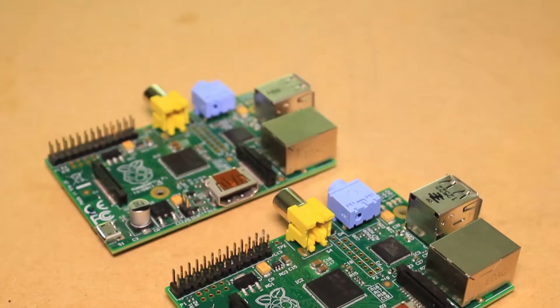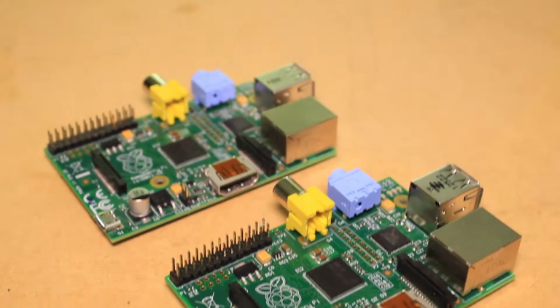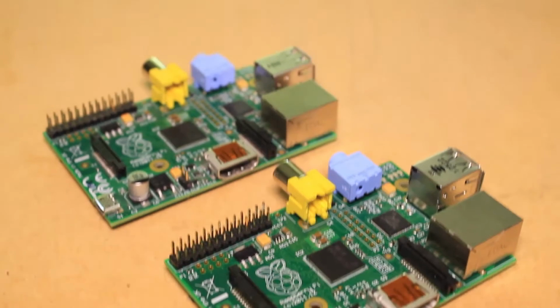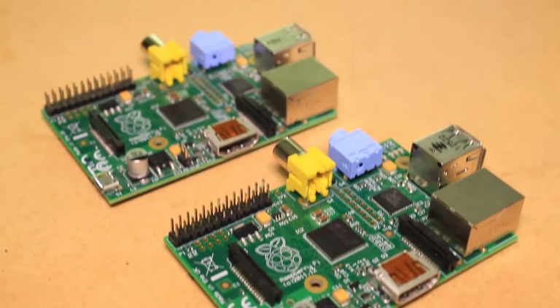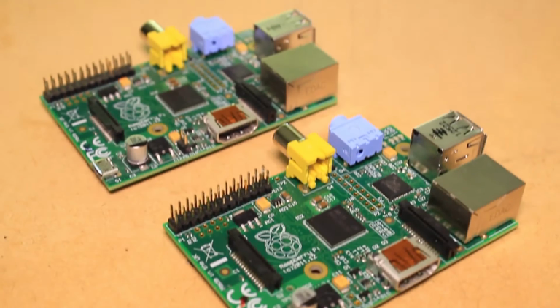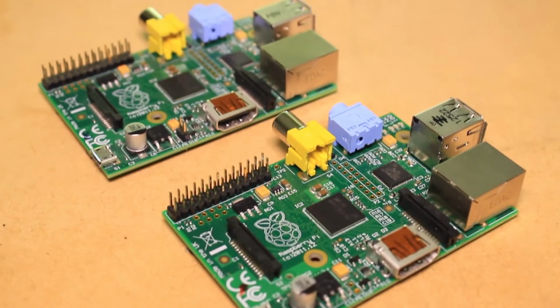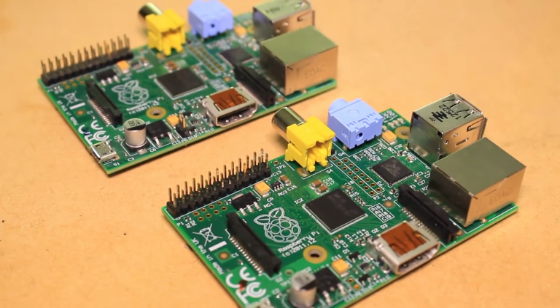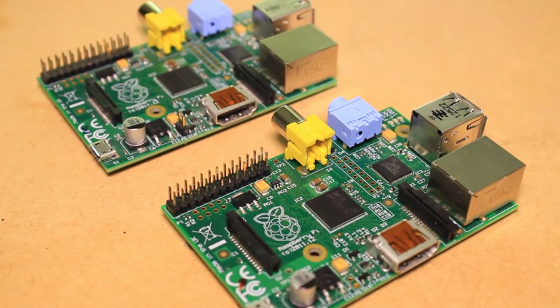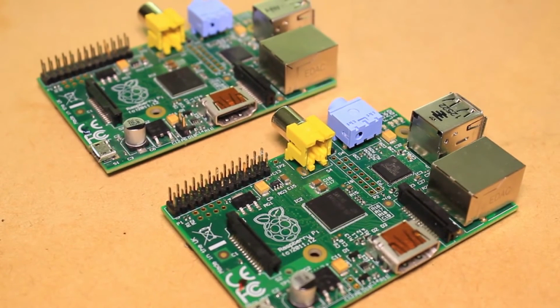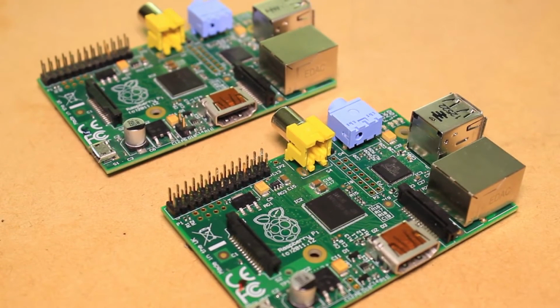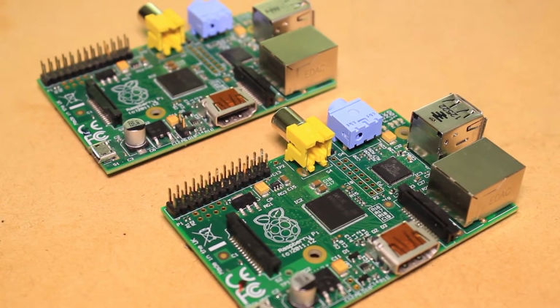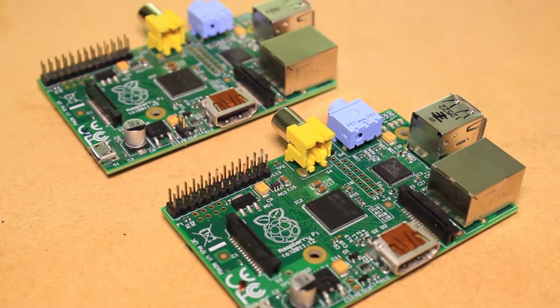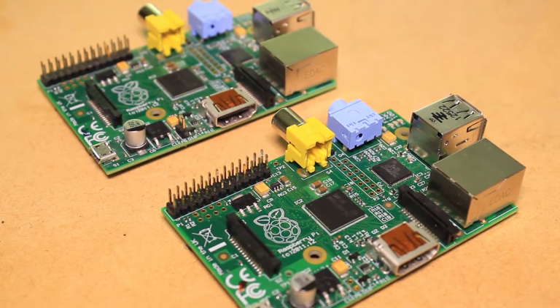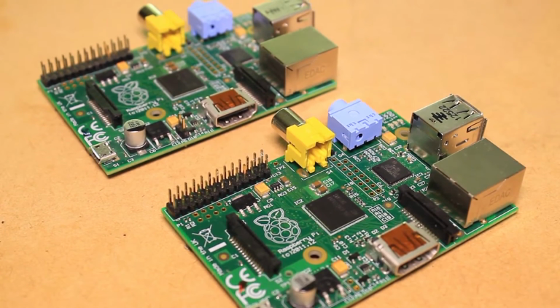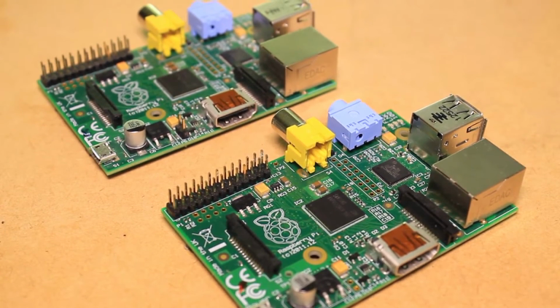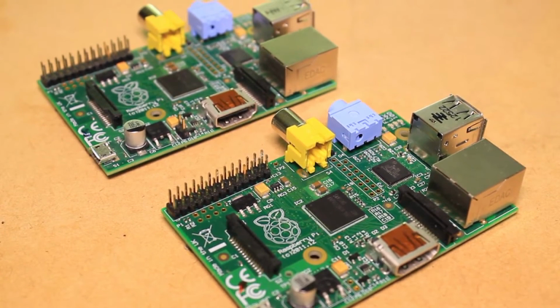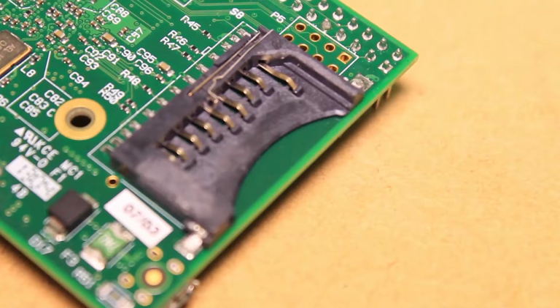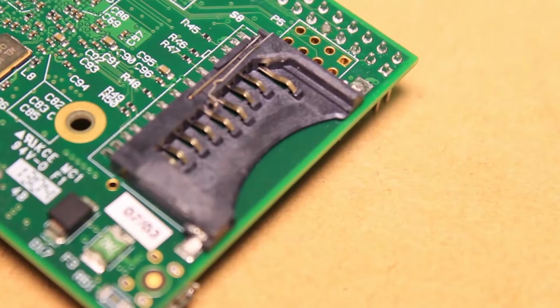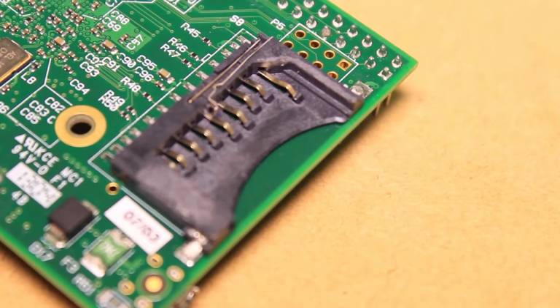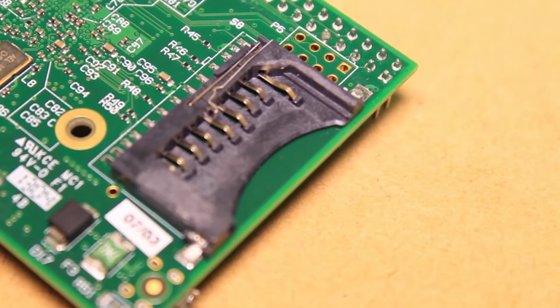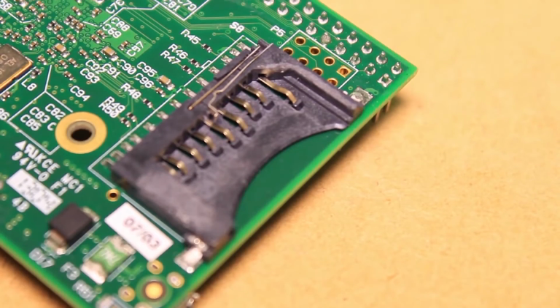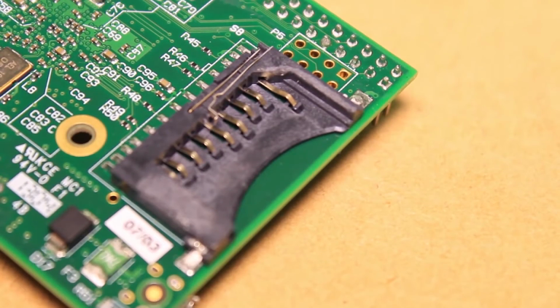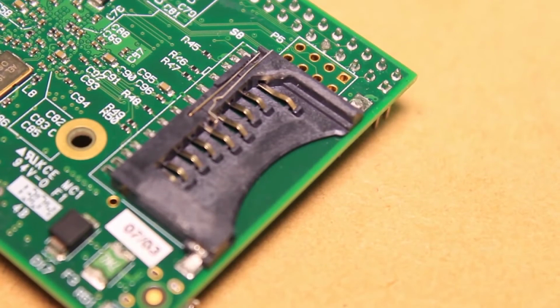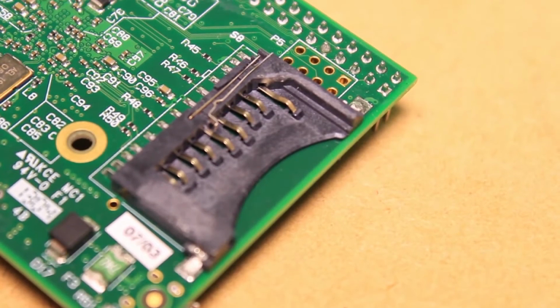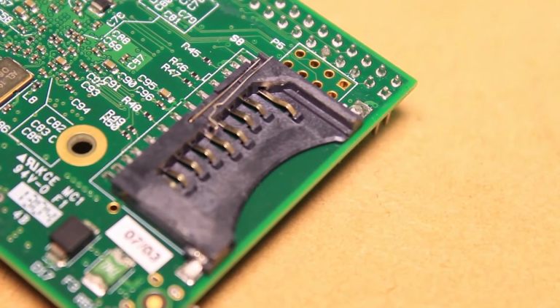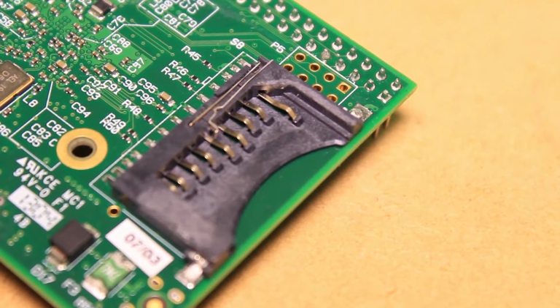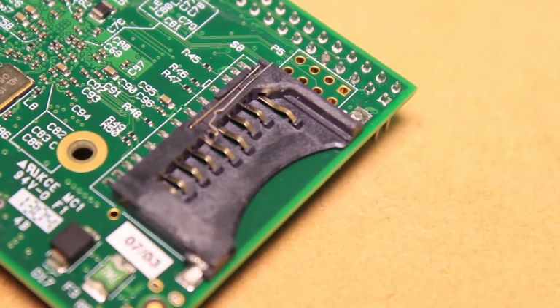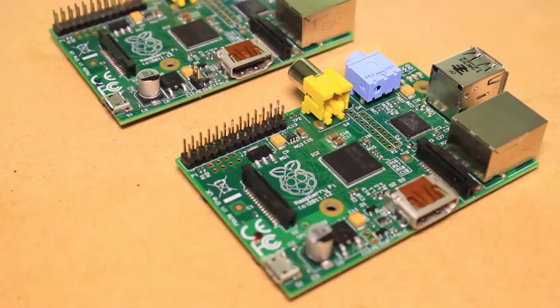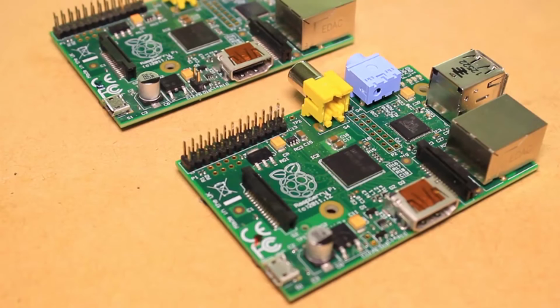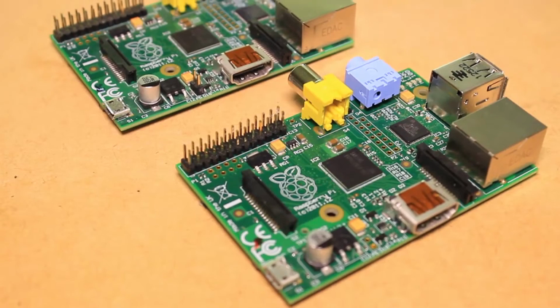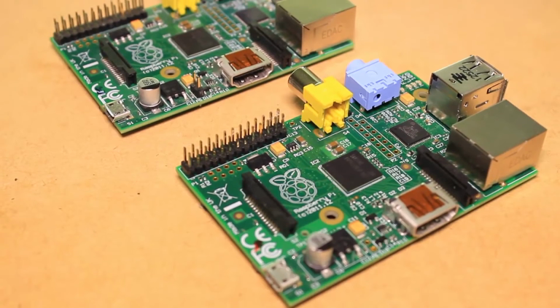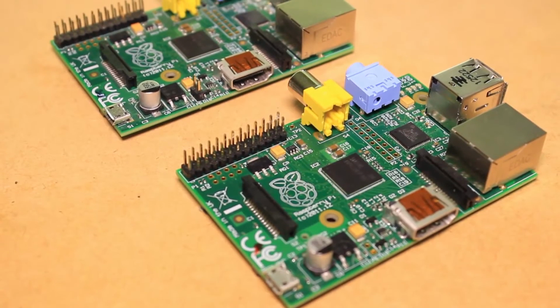Hi, it's Nick from Hobby Electronics and in this Raspberry Pi video I'll be showing you how to replace a broken SD card slot on your Pi.